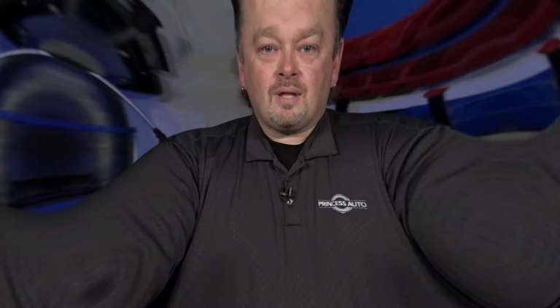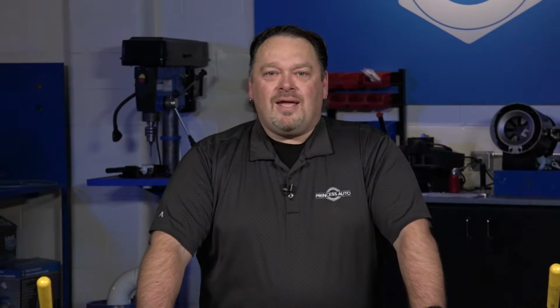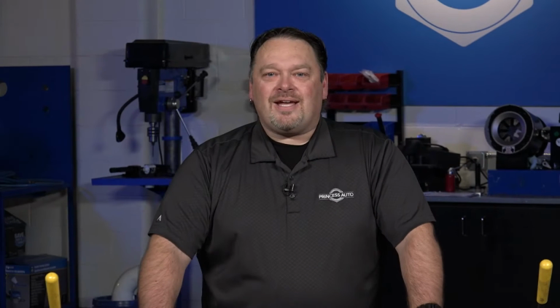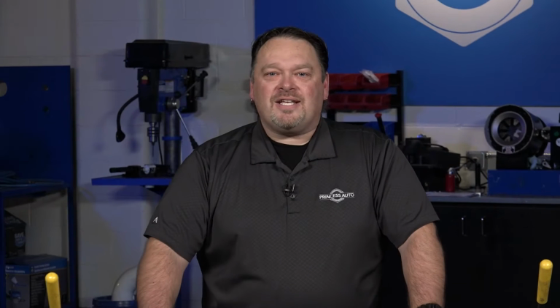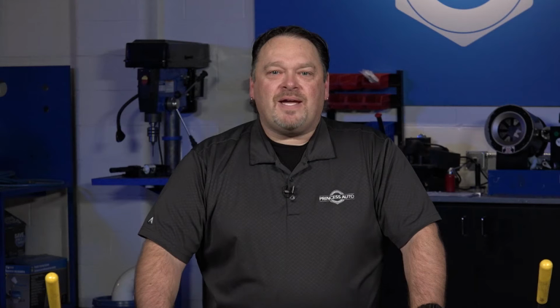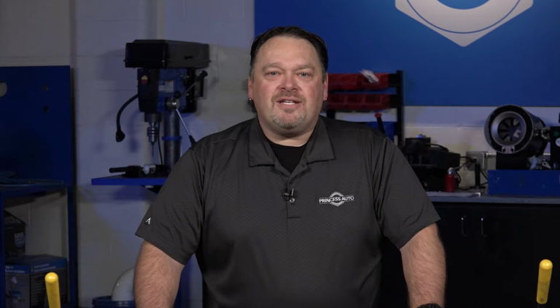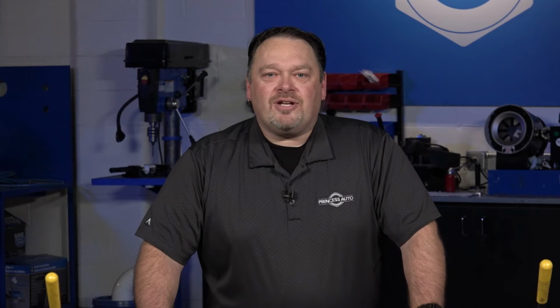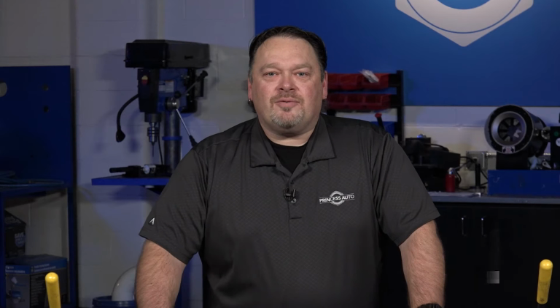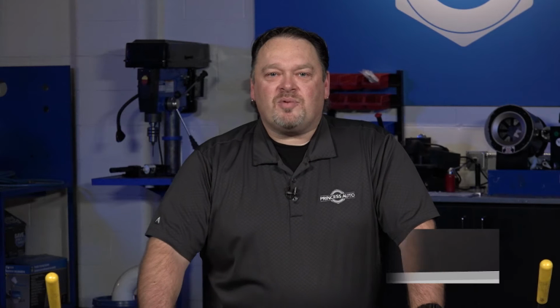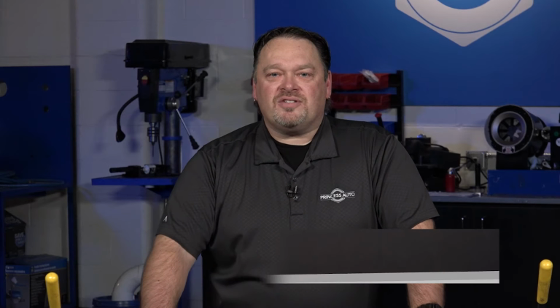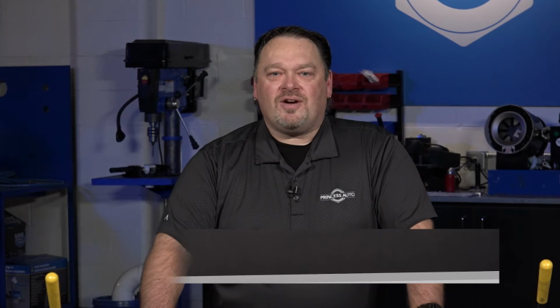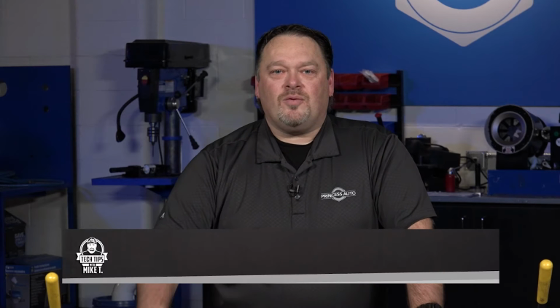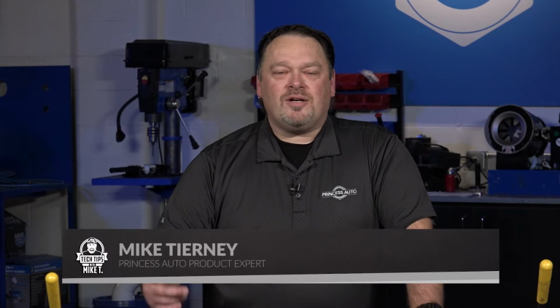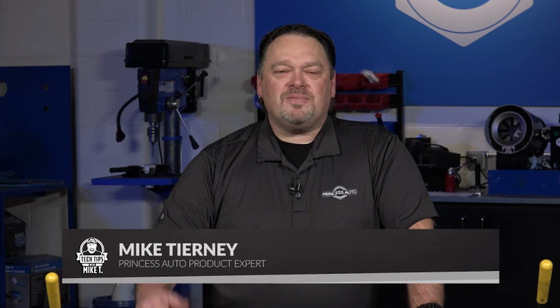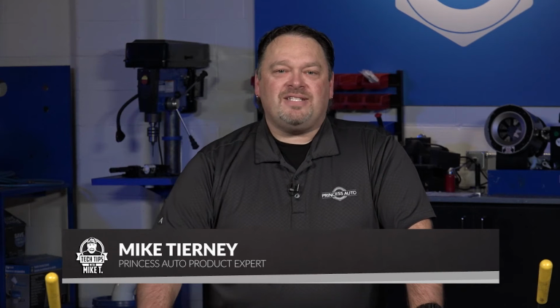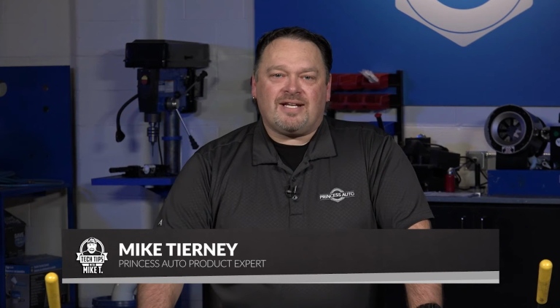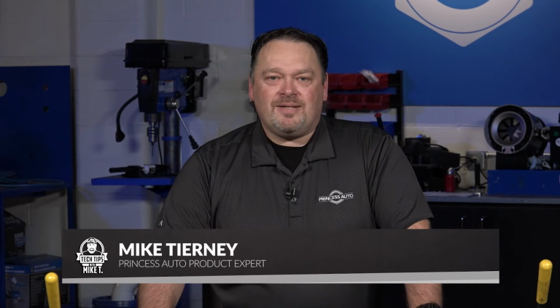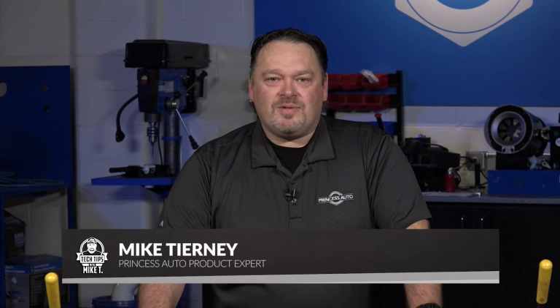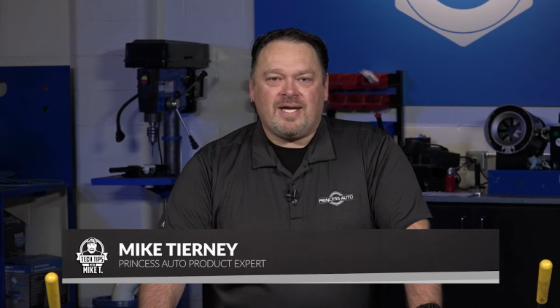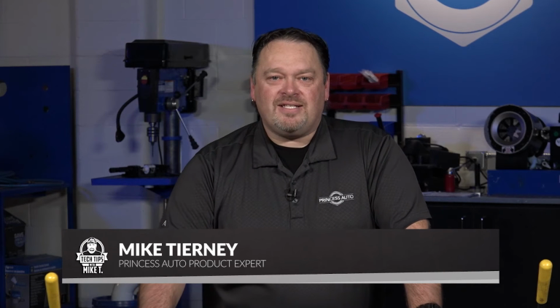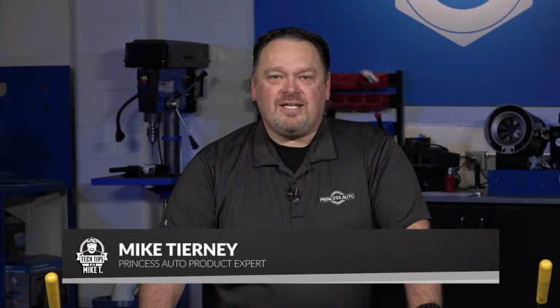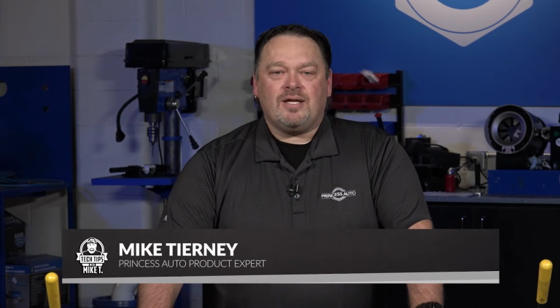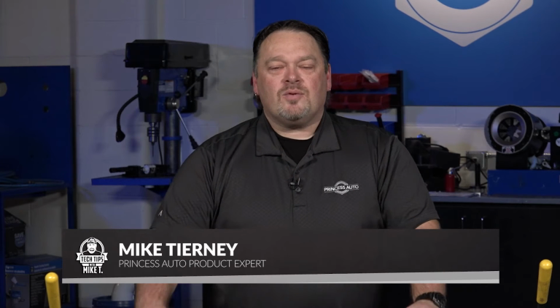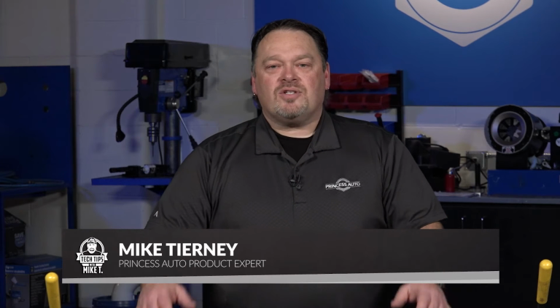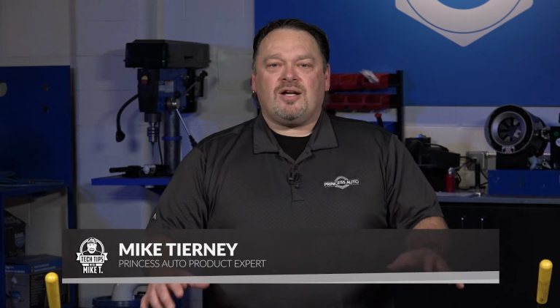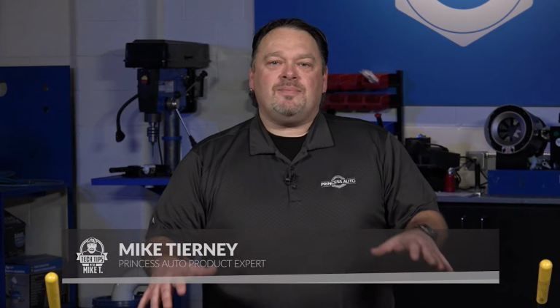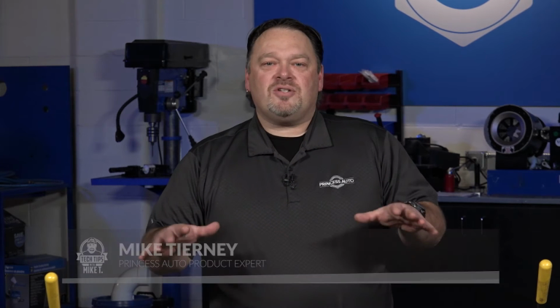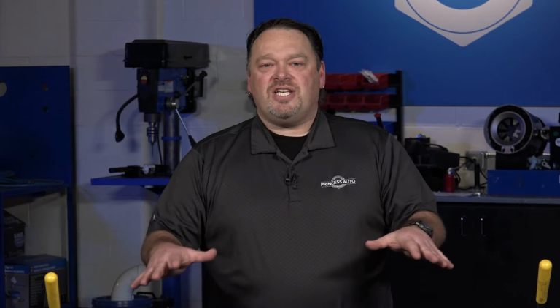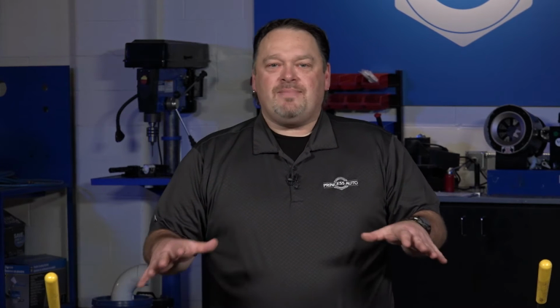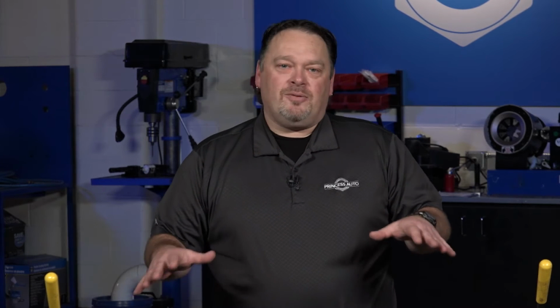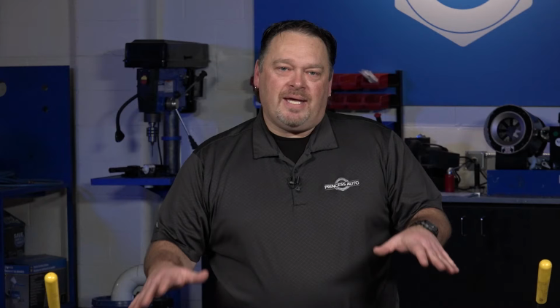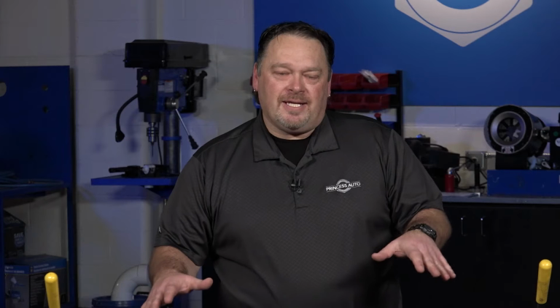Hey guys, Mike Tierney here with Princess Auto. Welcome to Tech Tips with Mike T. We're talking about sheet metal bending.